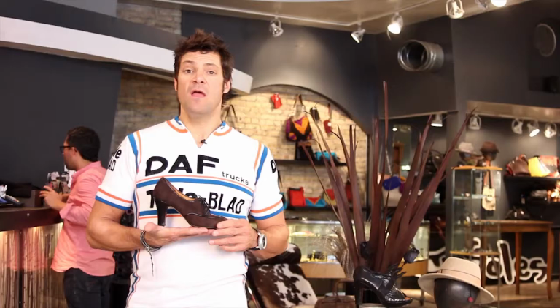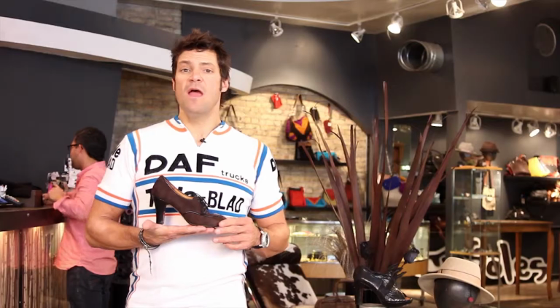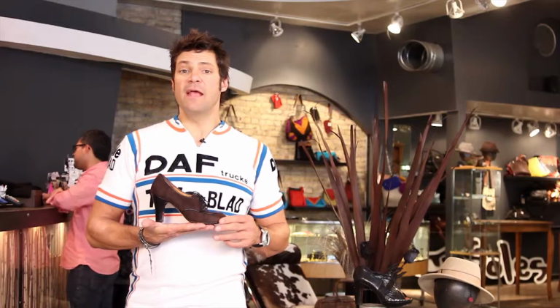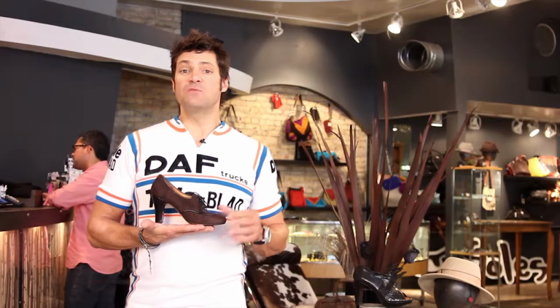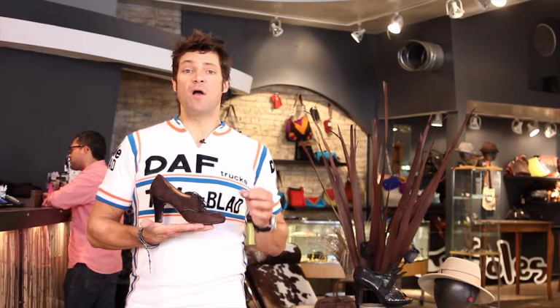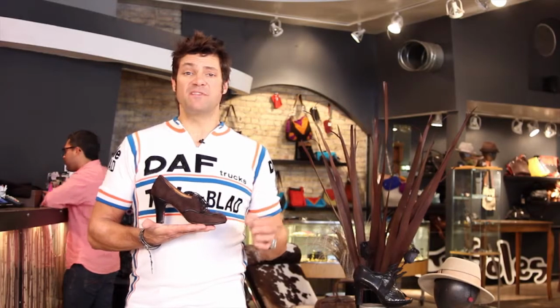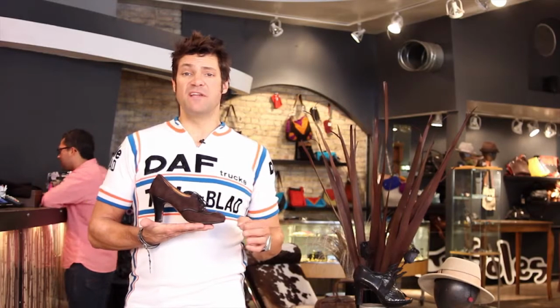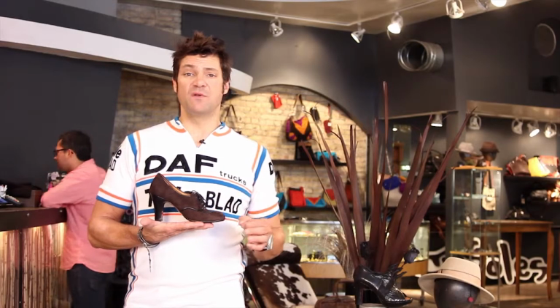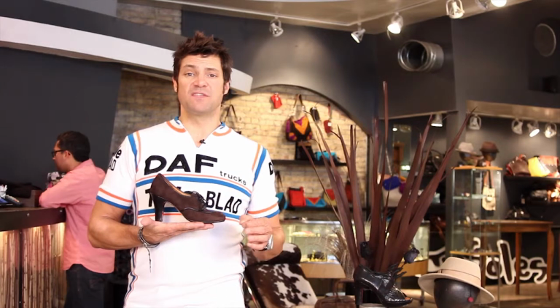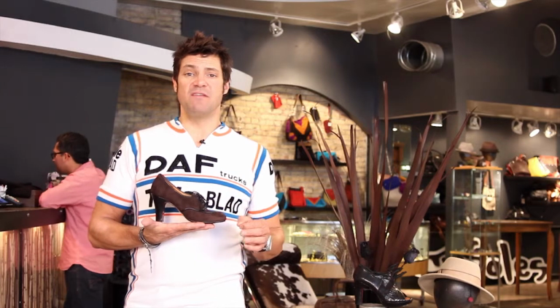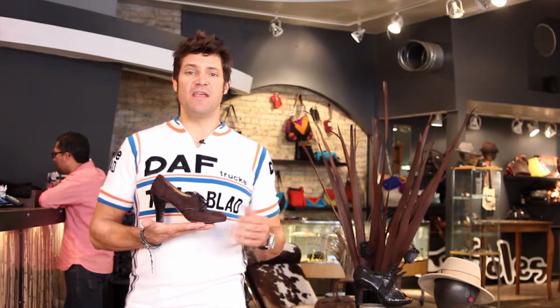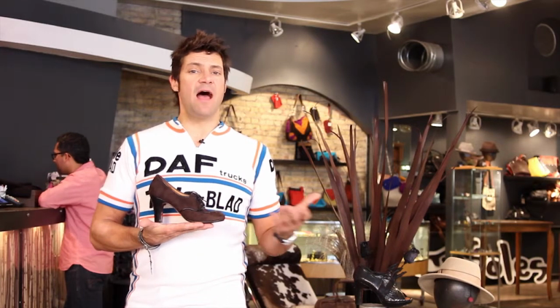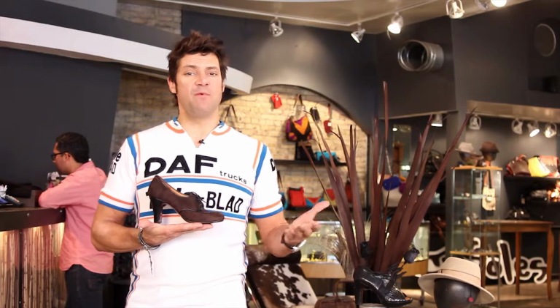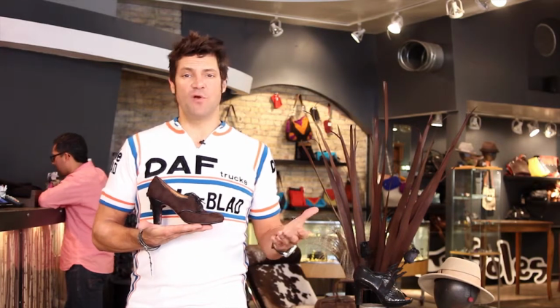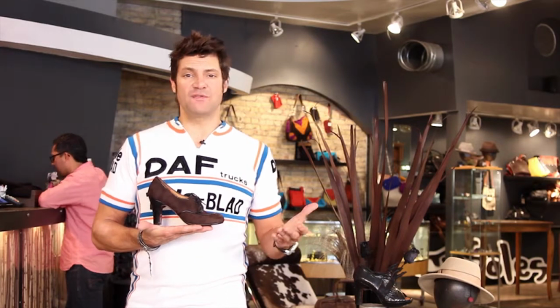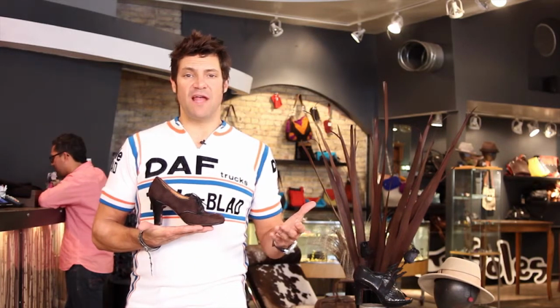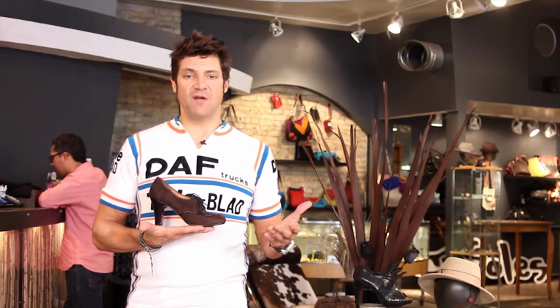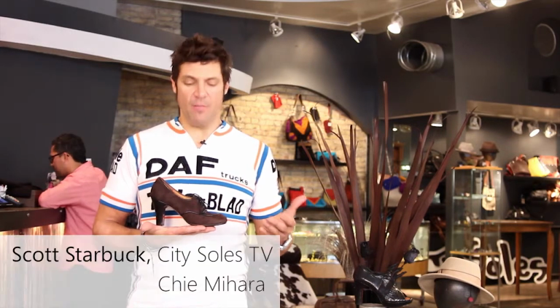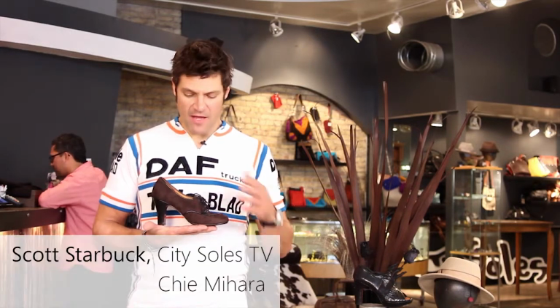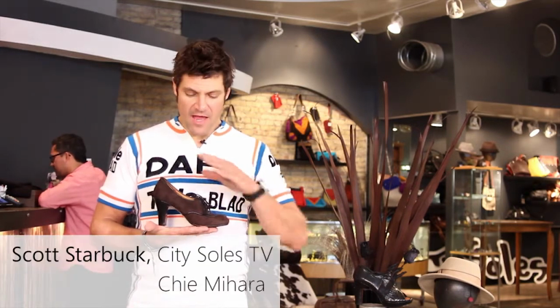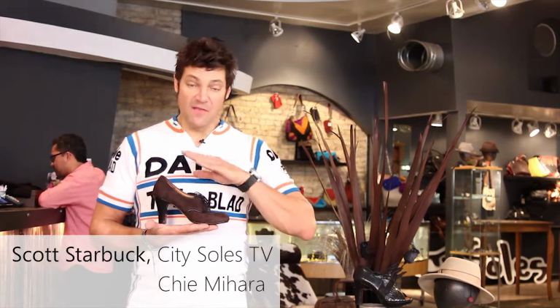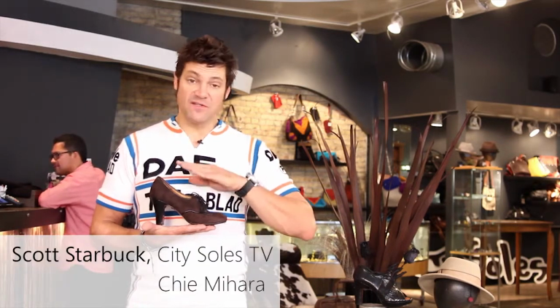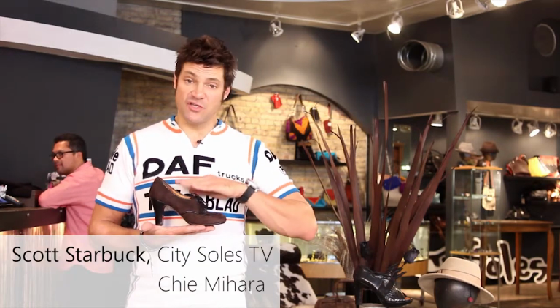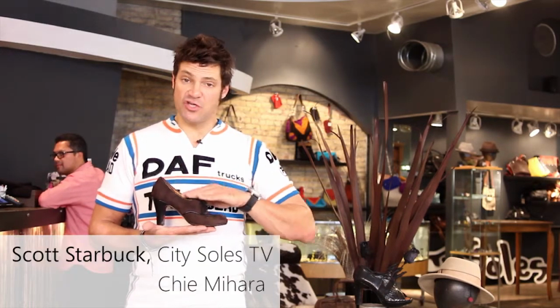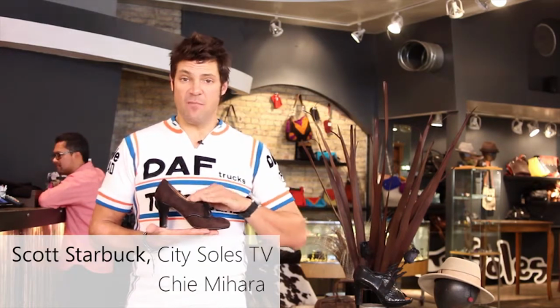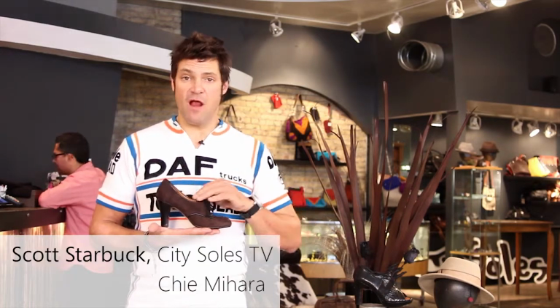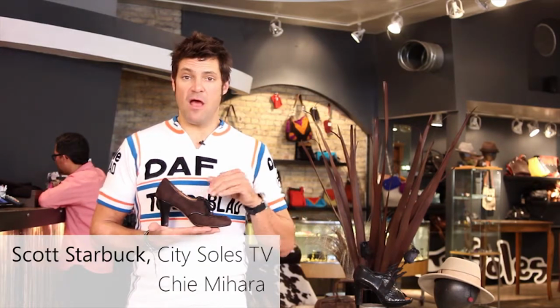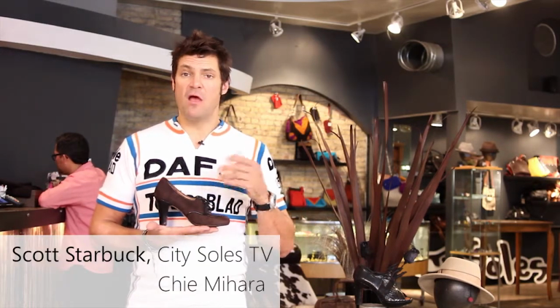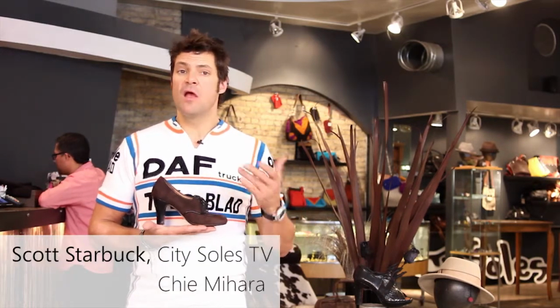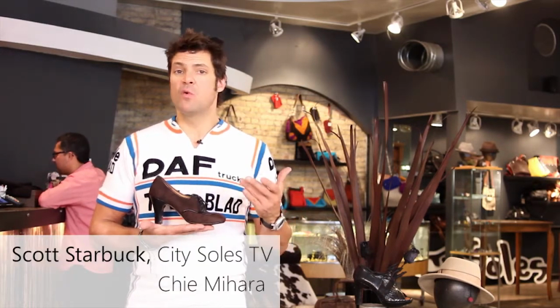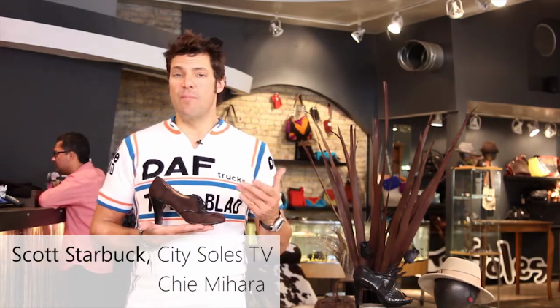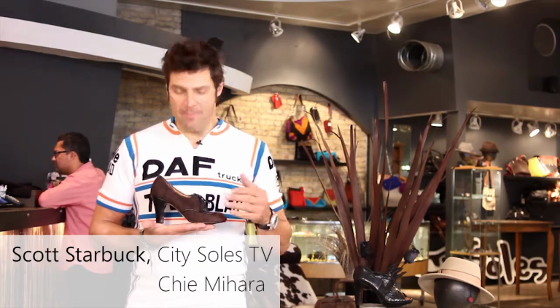Hey guys, welcome to CitySouls TV. I'm your host Scott Starbuck and this is the Chimahera Cuebop.